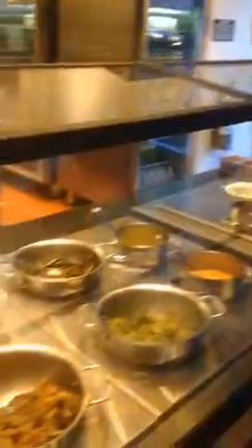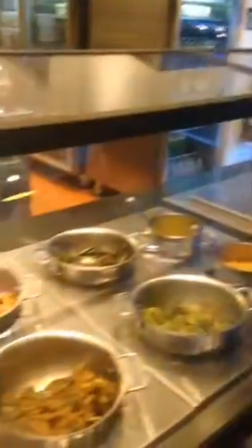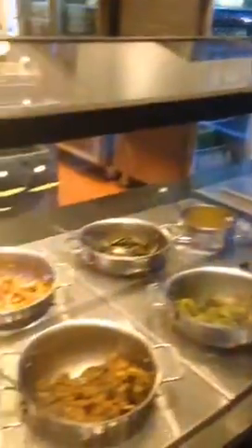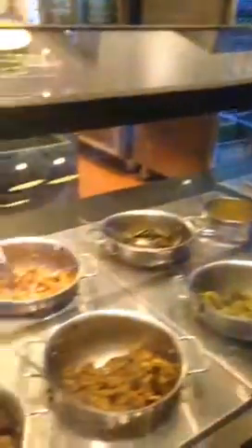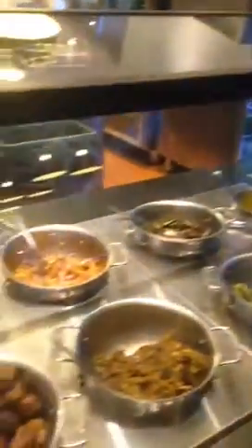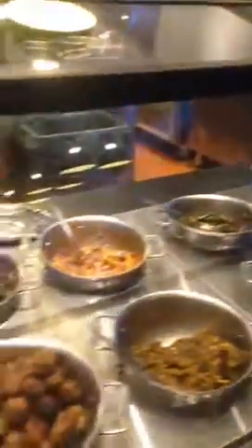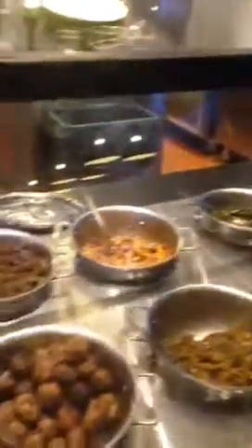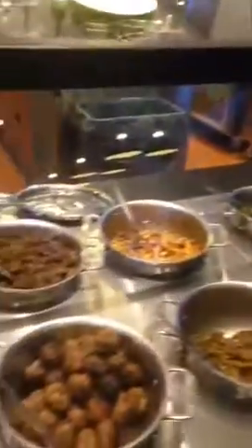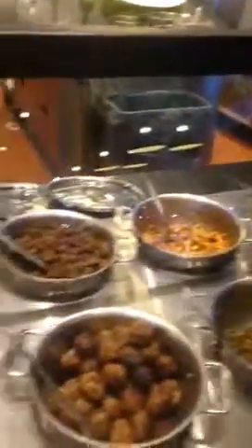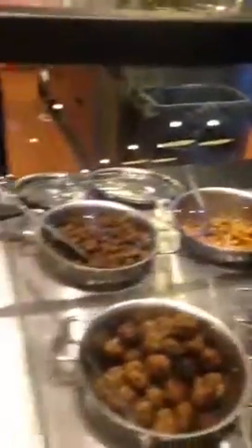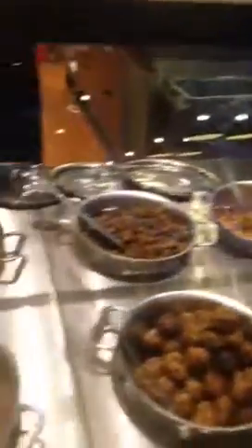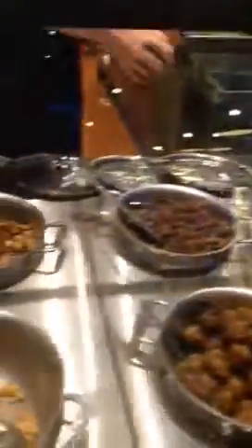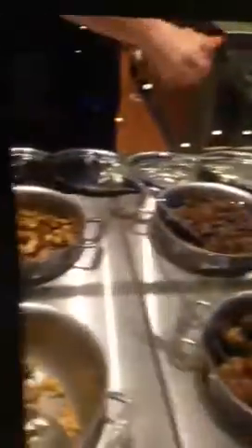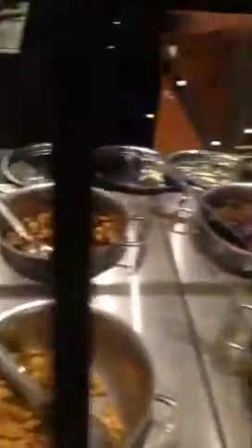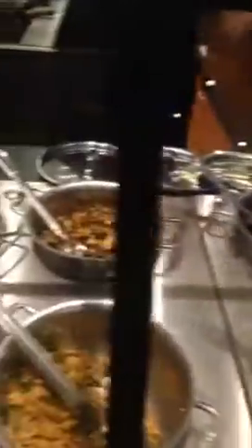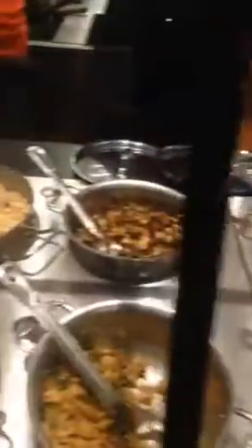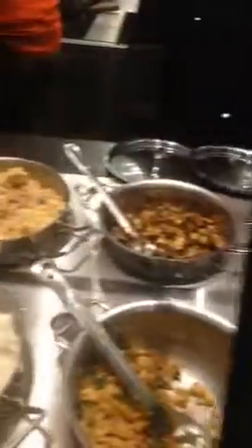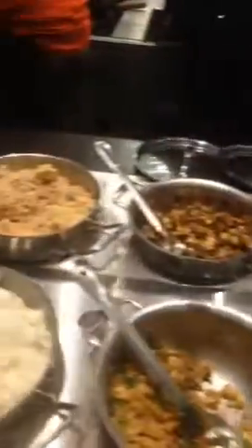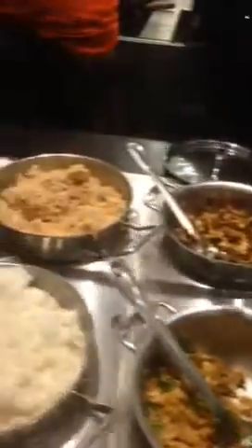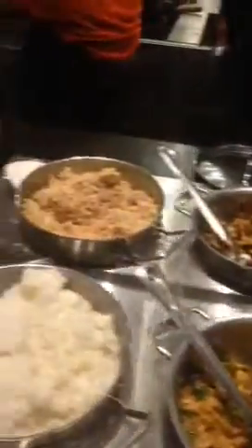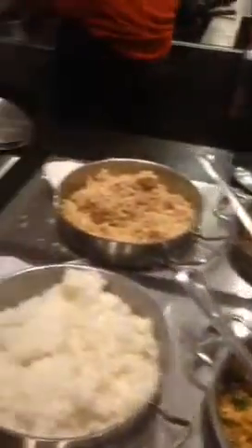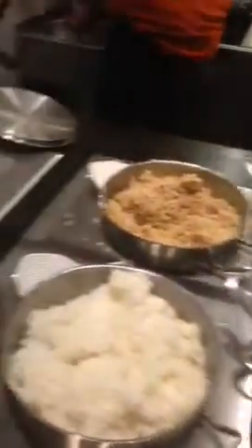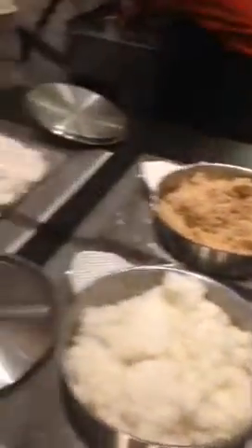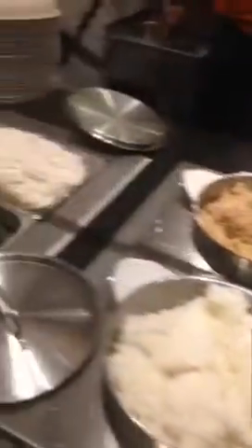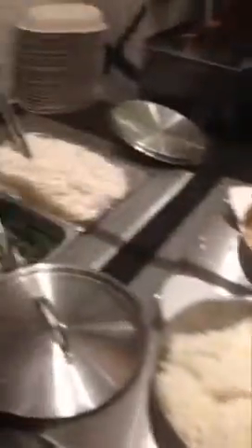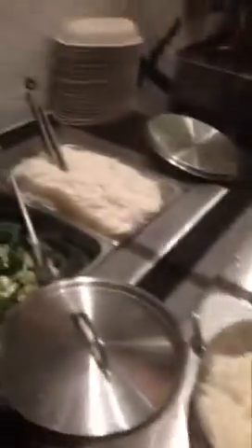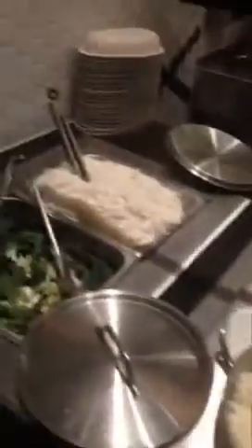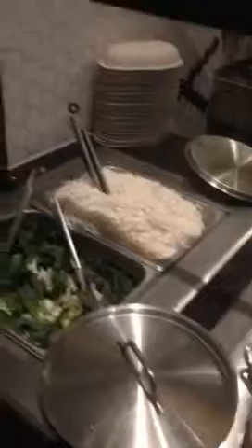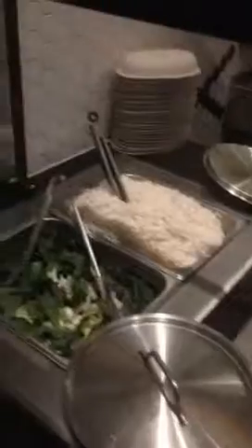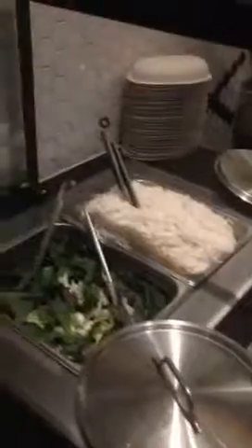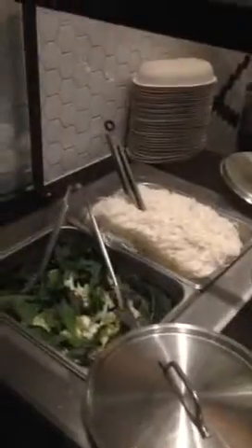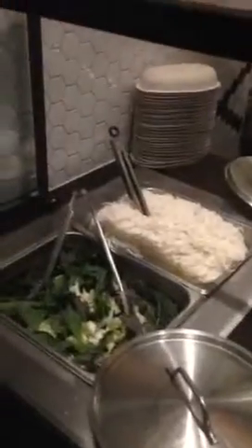You make your choices: your protein, vegetables, red curries, garnishes, and your toppings.